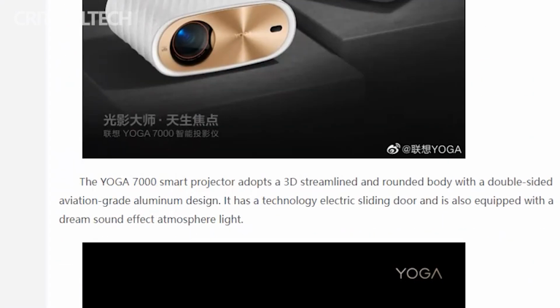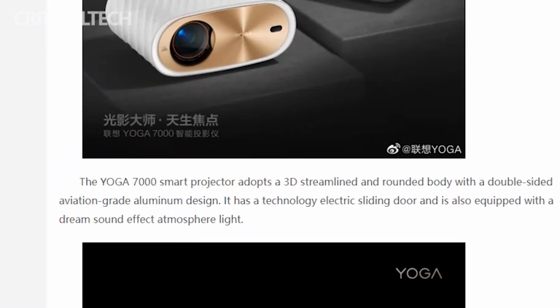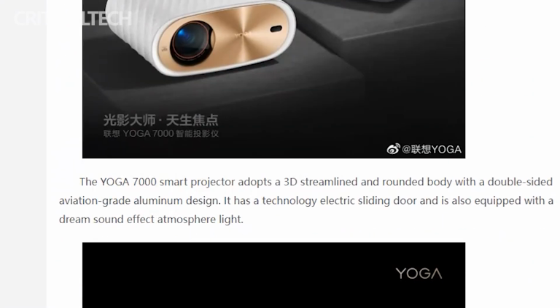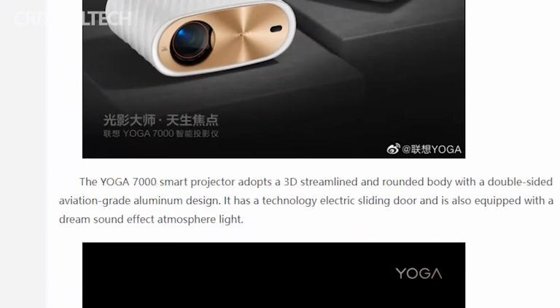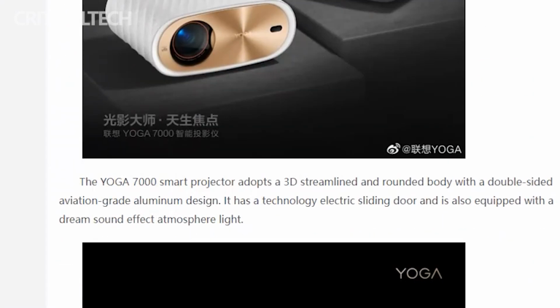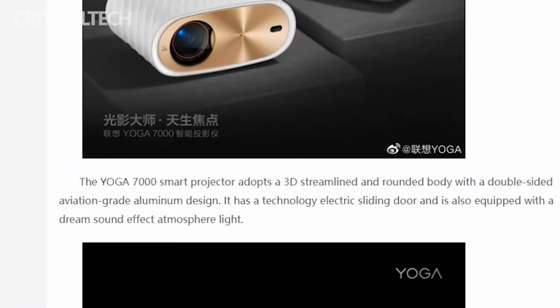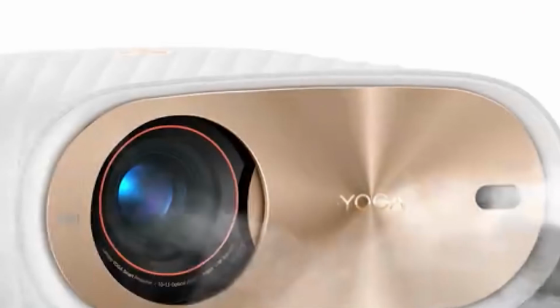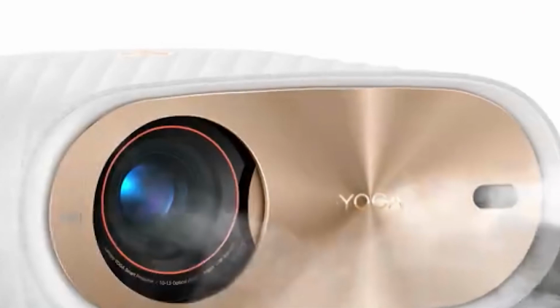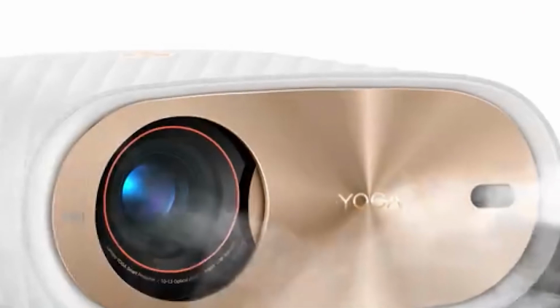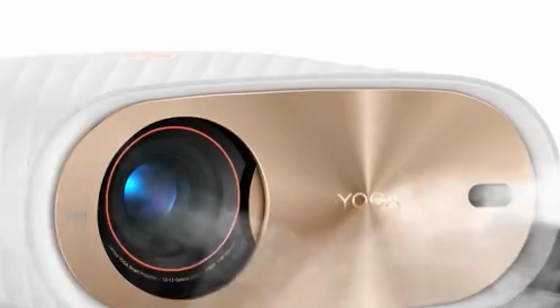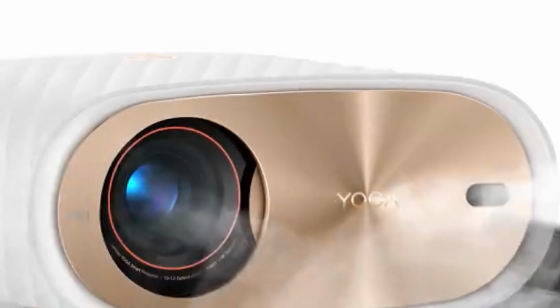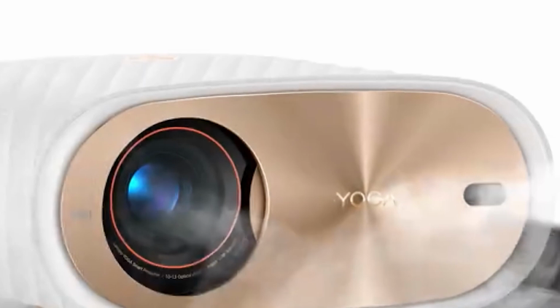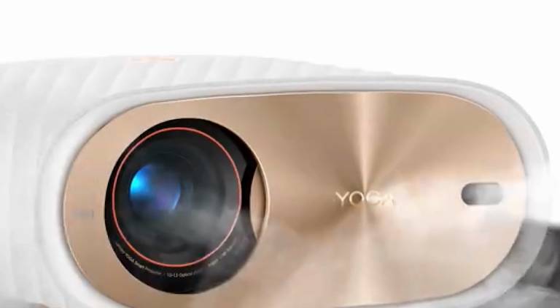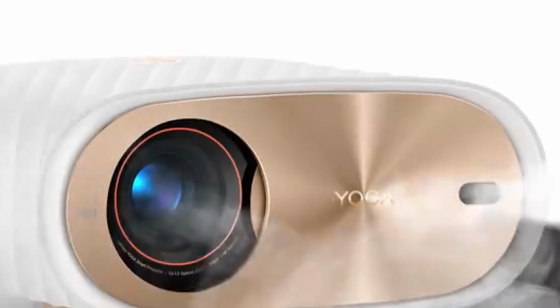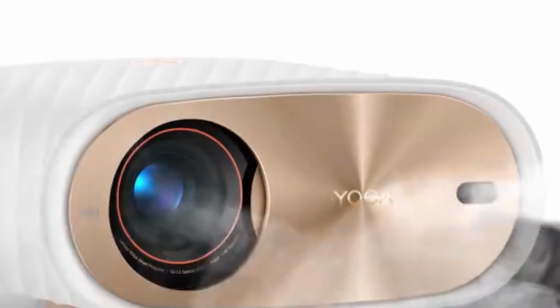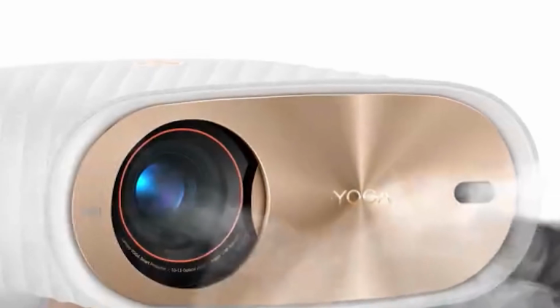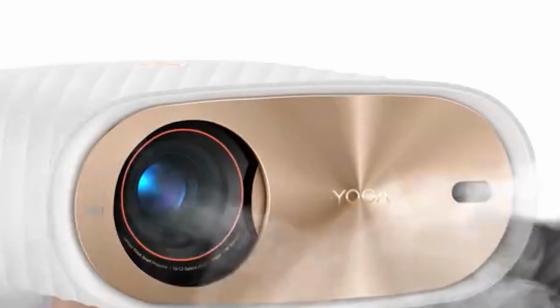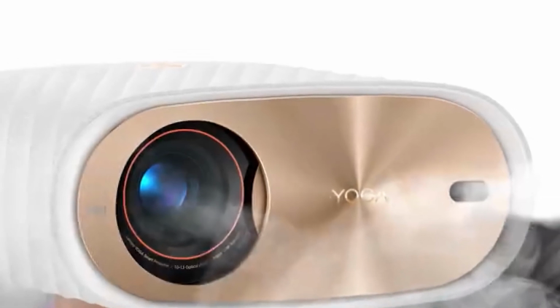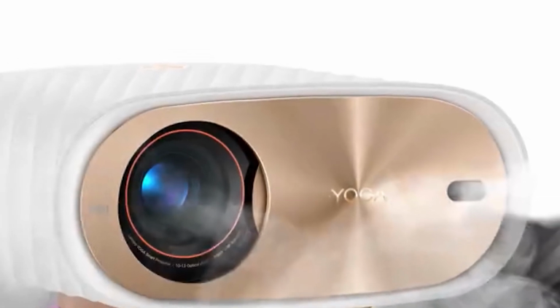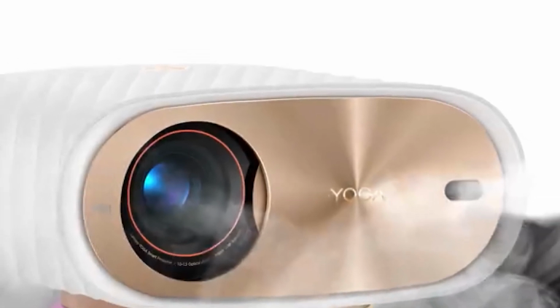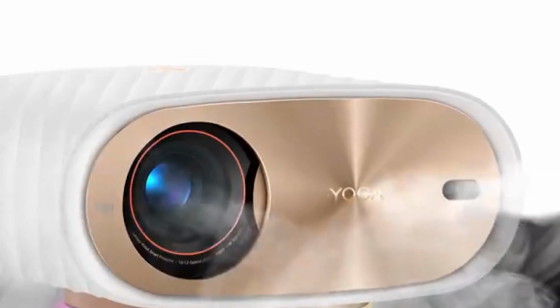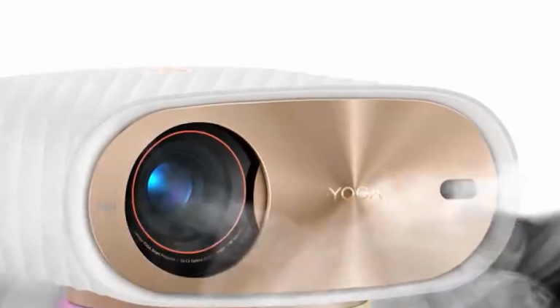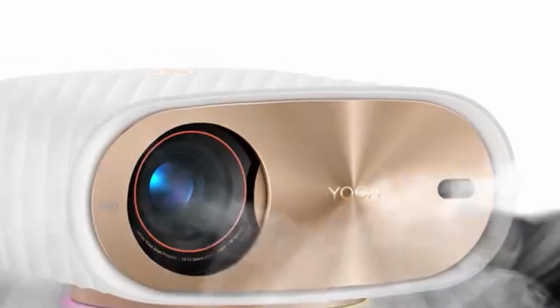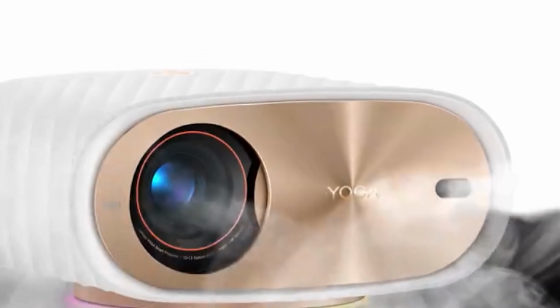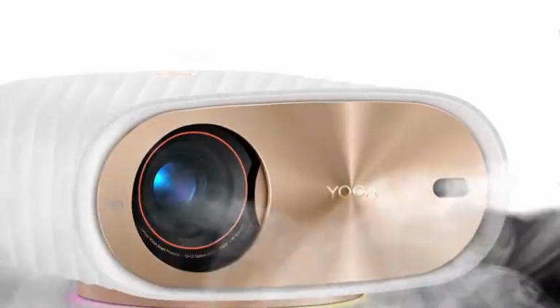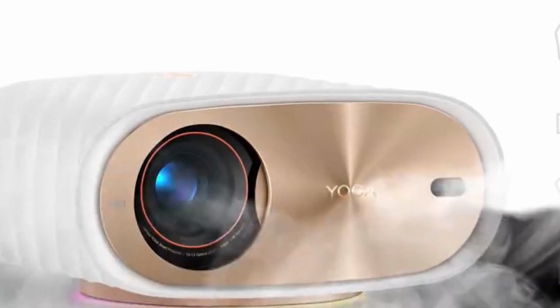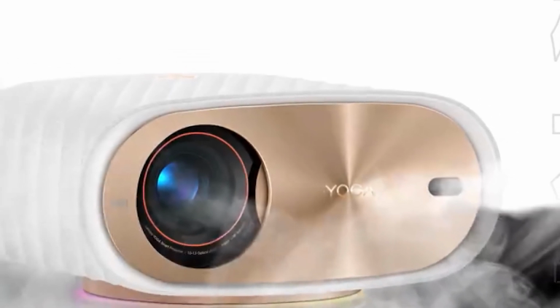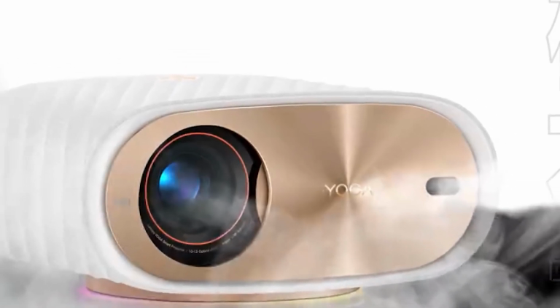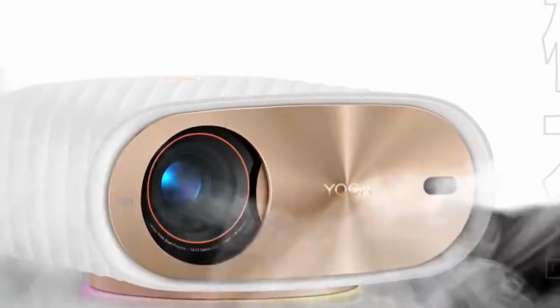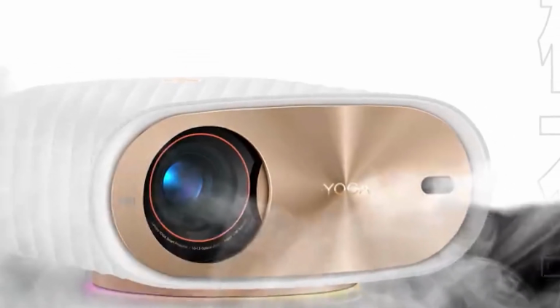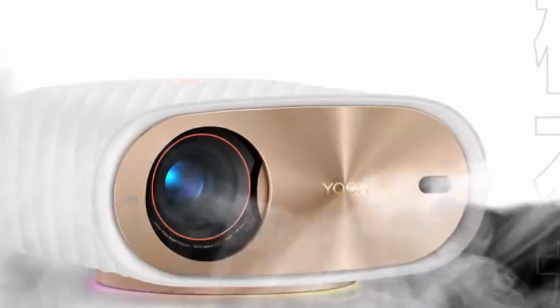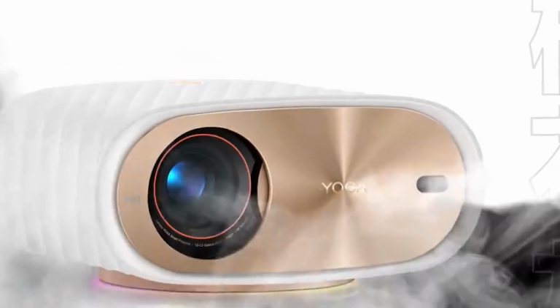When the projector goes on sale, I will definitely do a full review. Thanks for watching, have a nice day and see you soon.